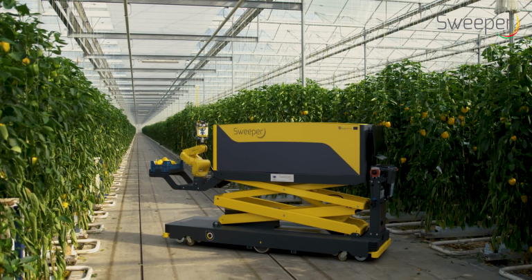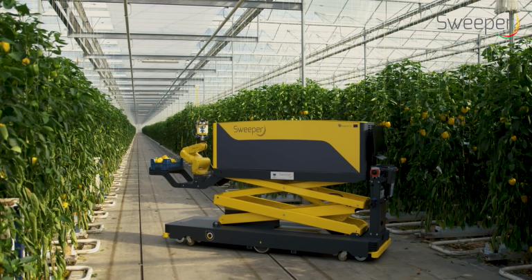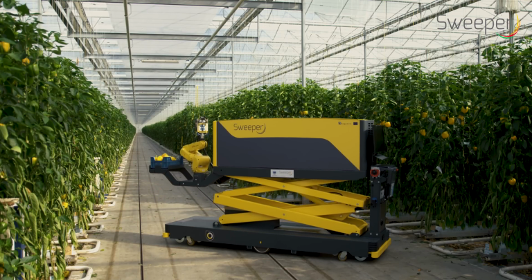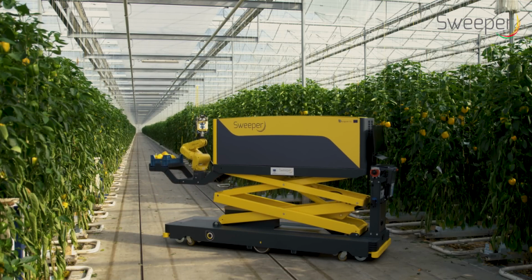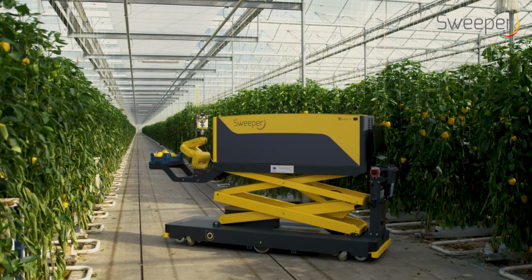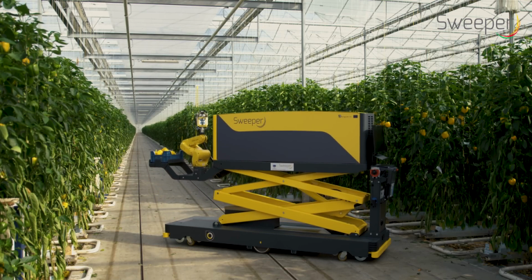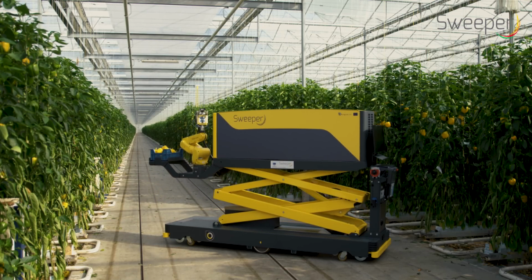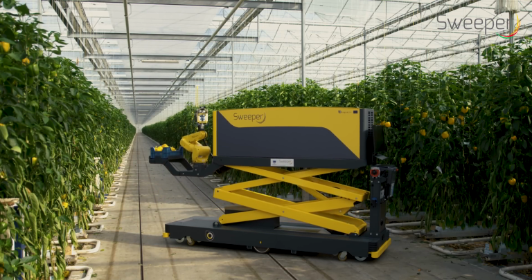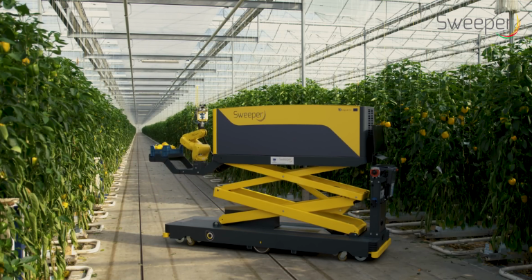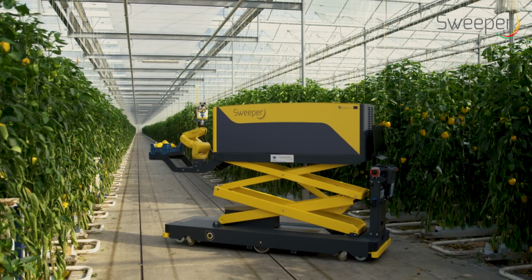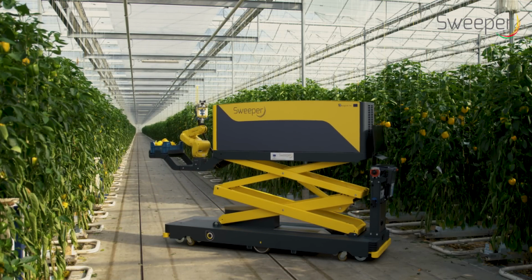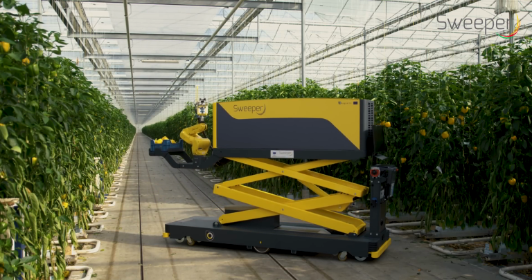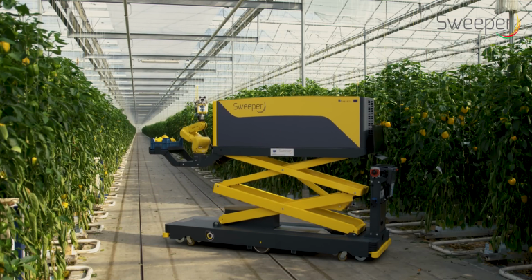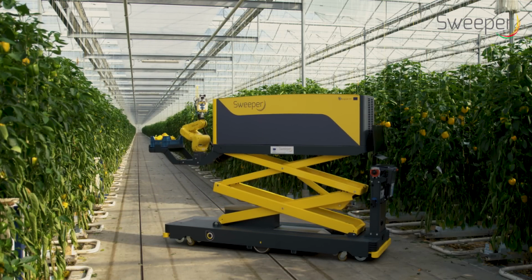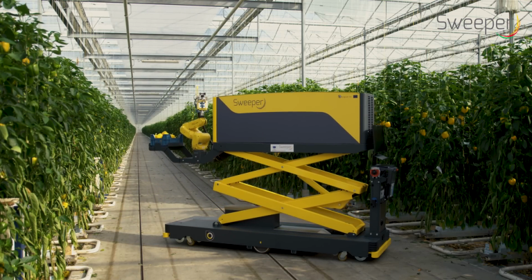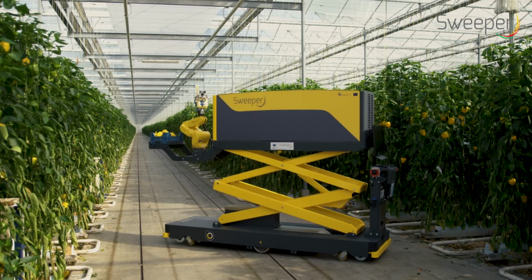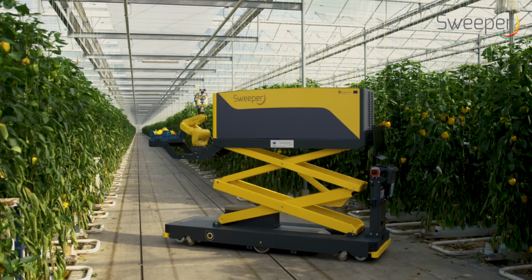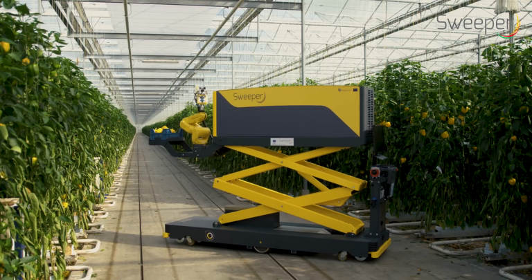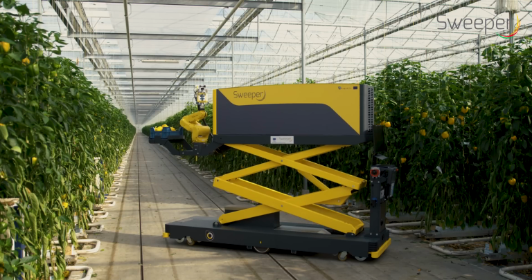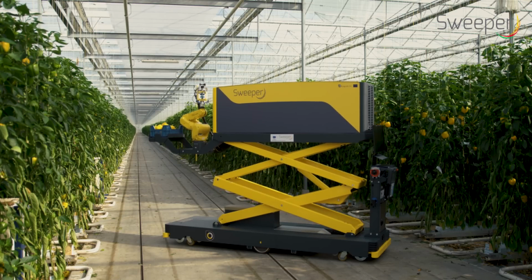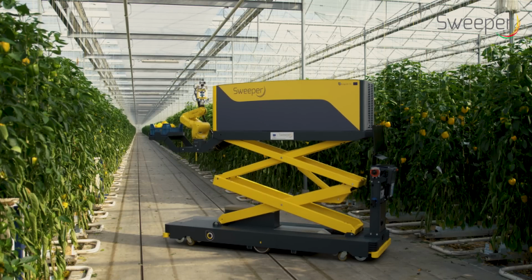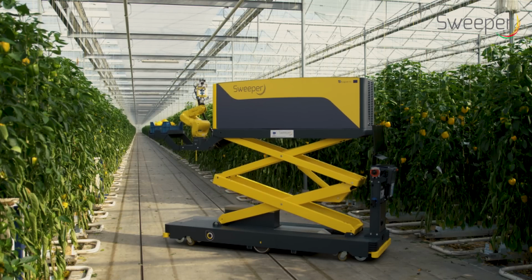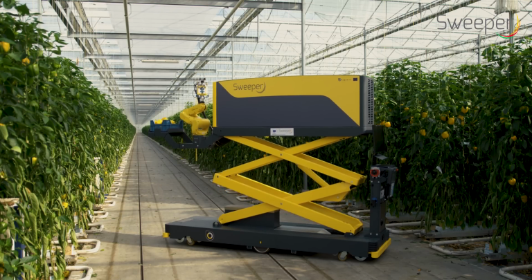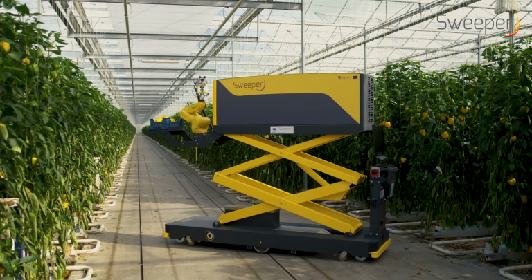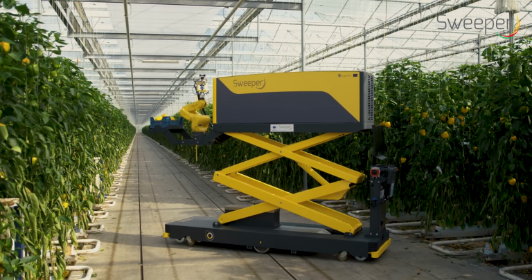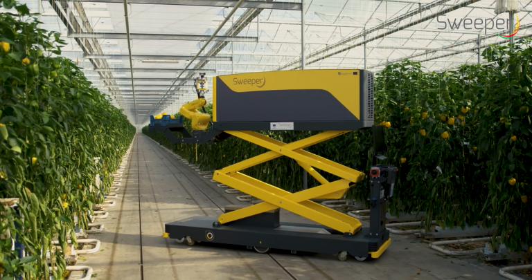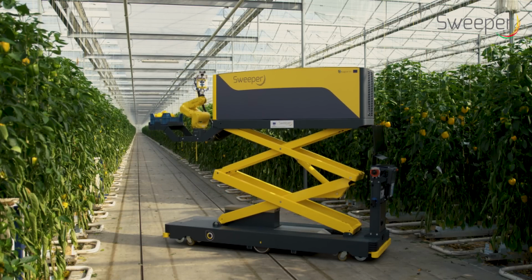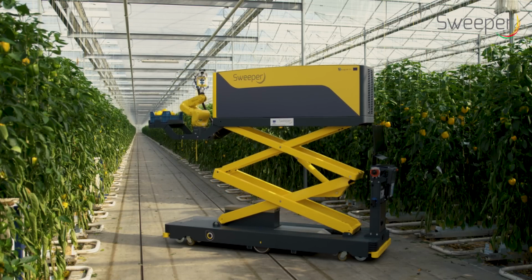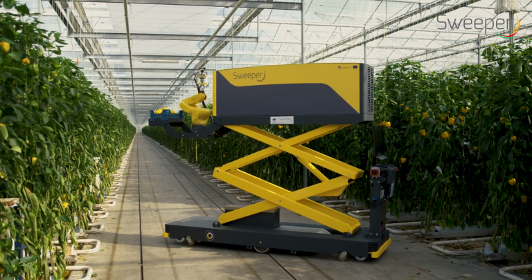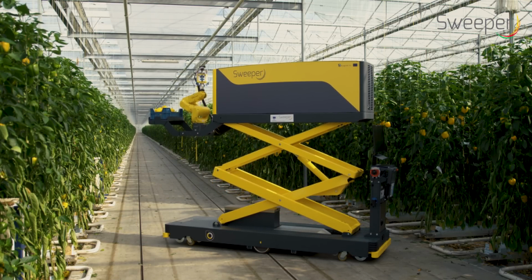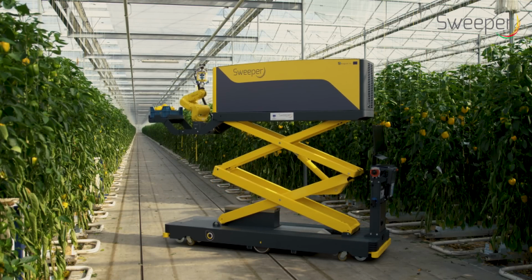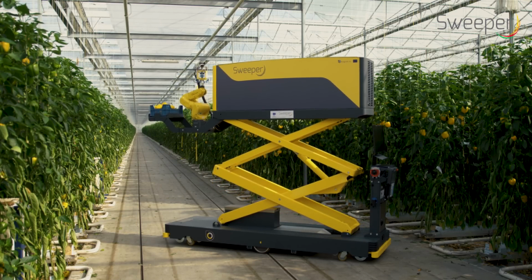The robot is an assembly of an autonomous mobile platform with a robotic arm holding an end effector for fruit harvesting.